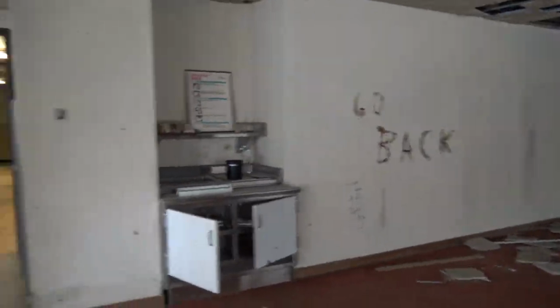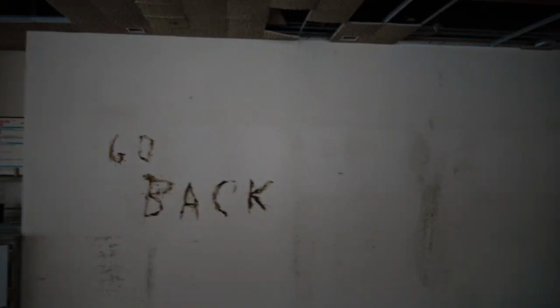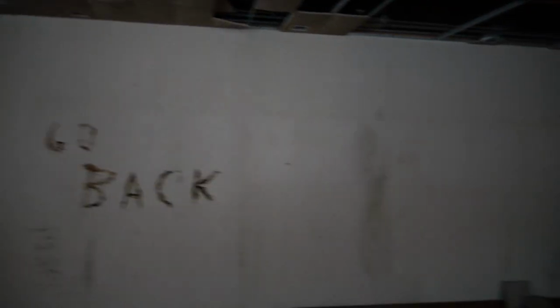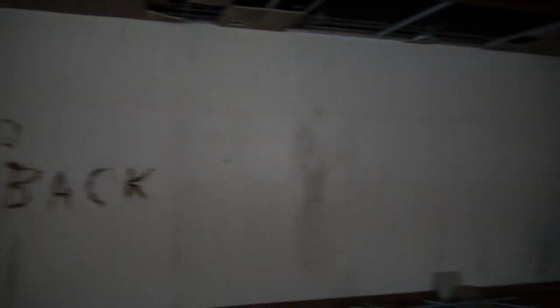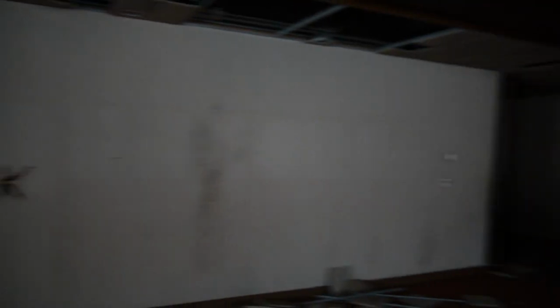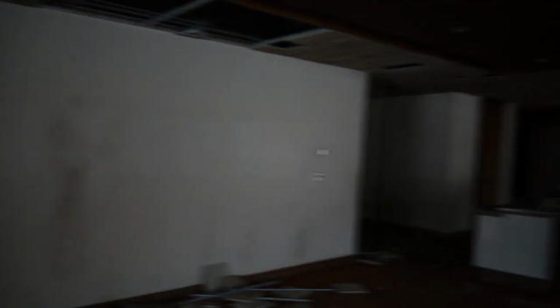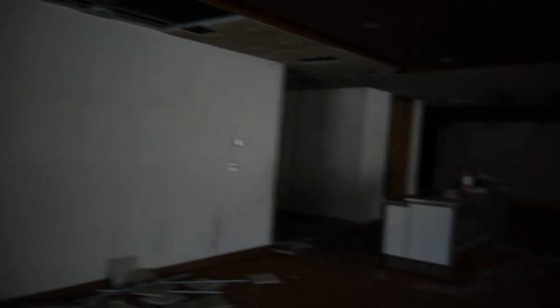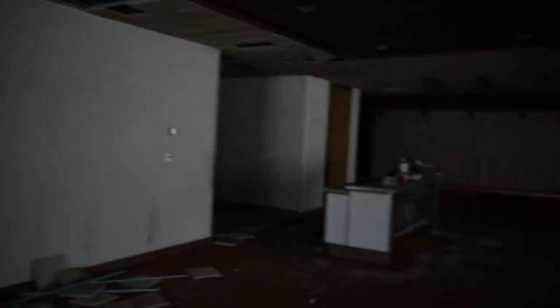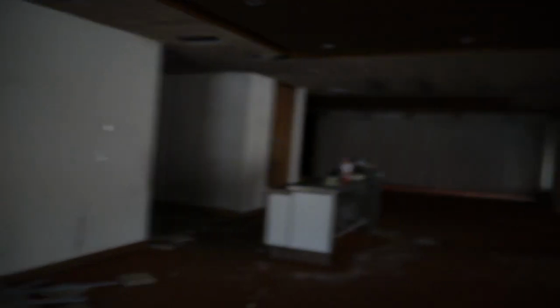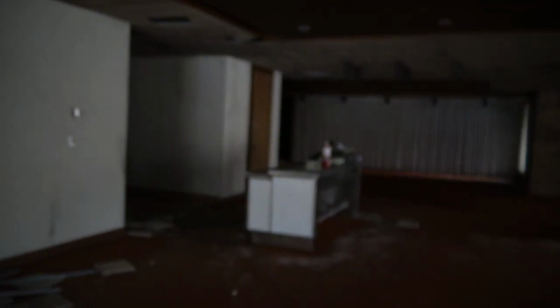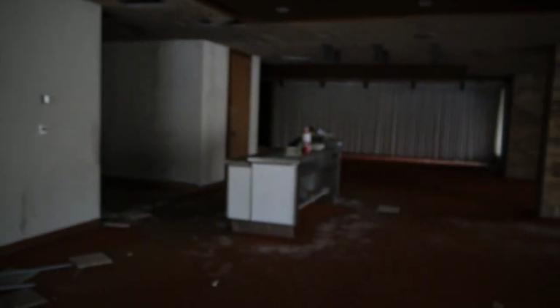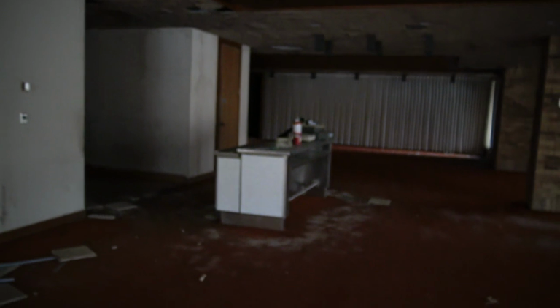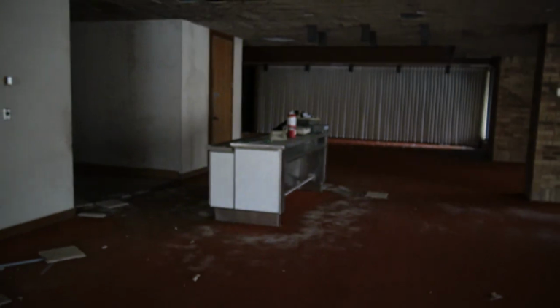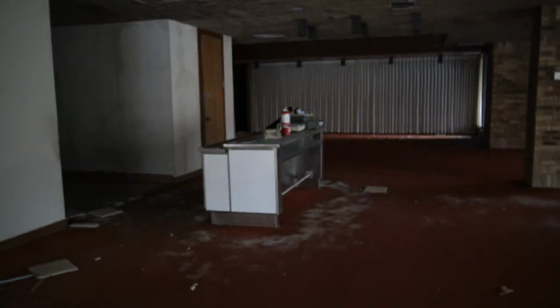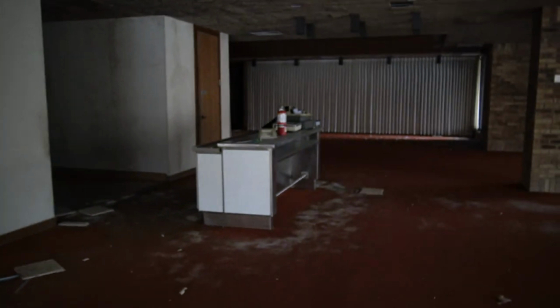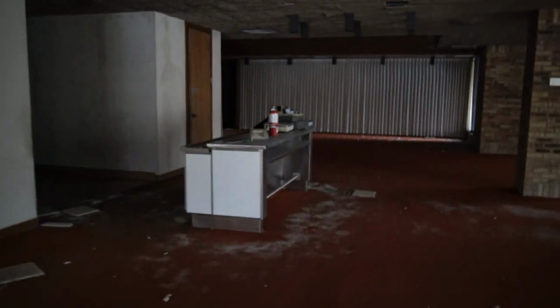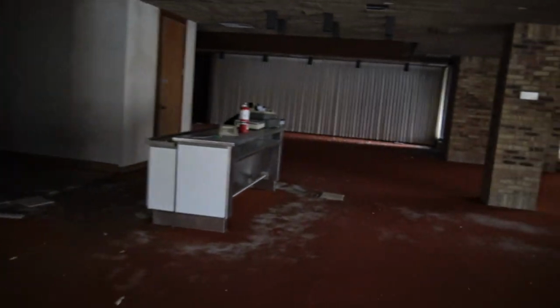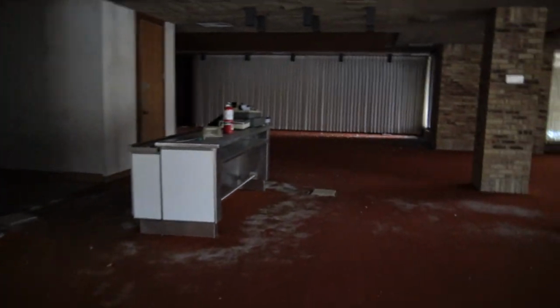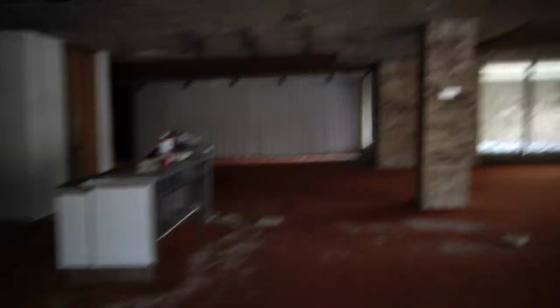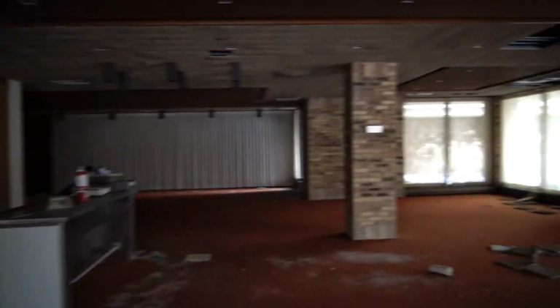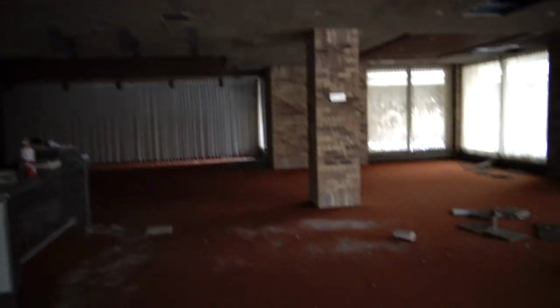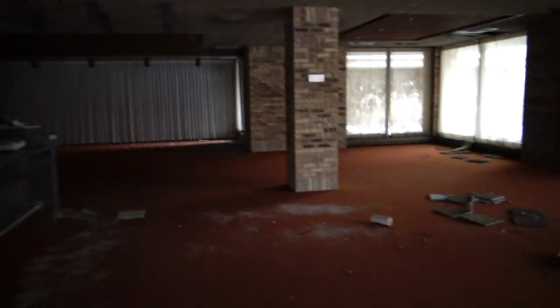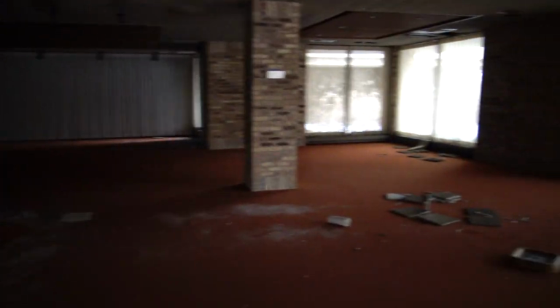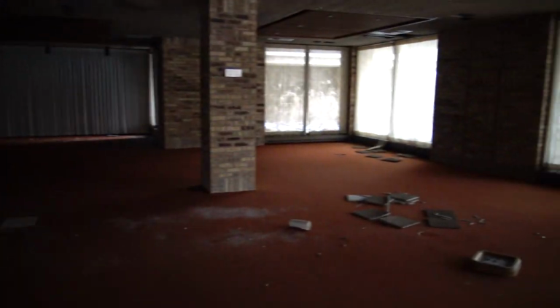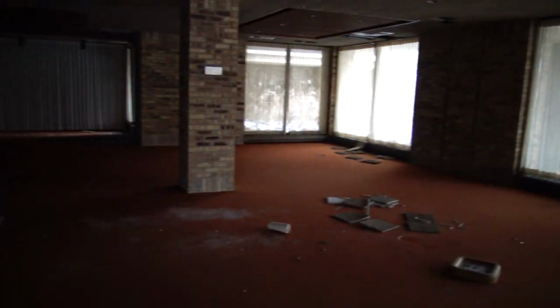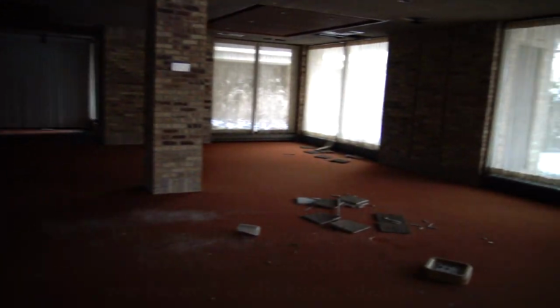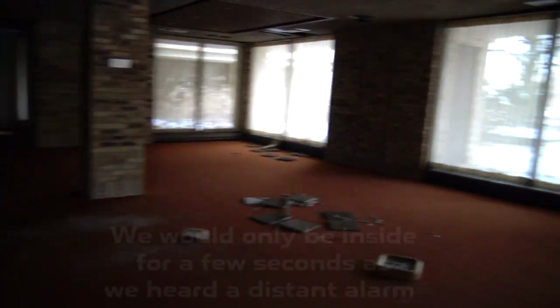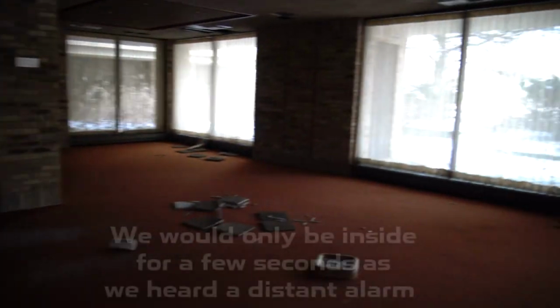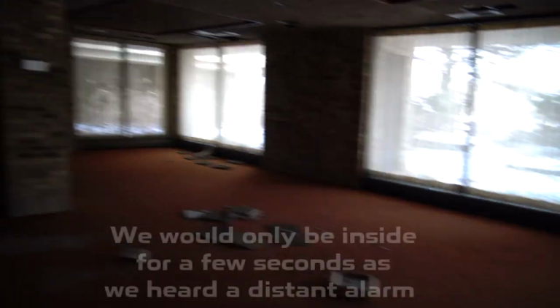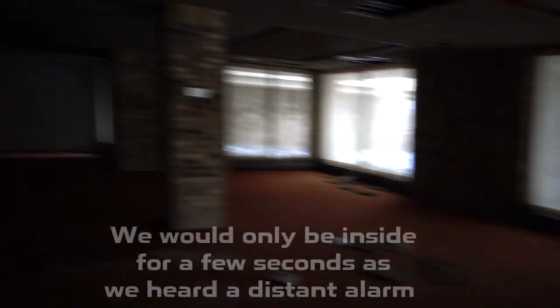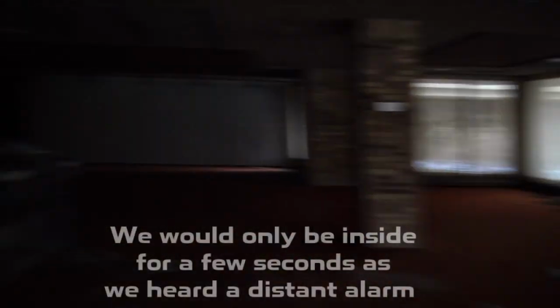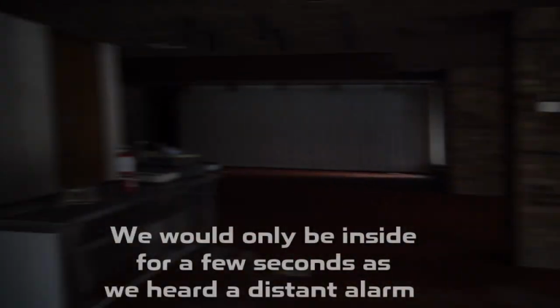People have definitely been inside here. This must have been the lunchroom or something.